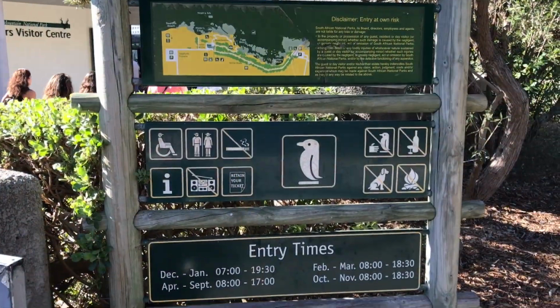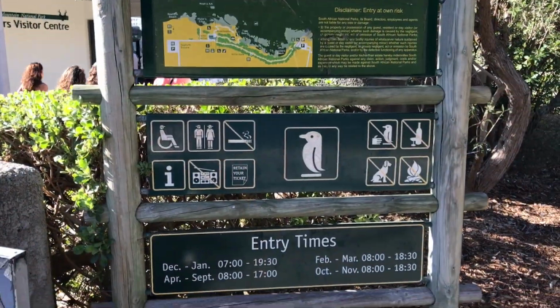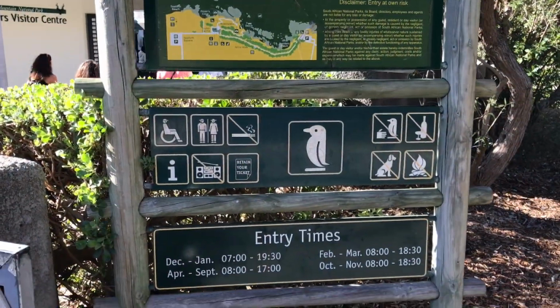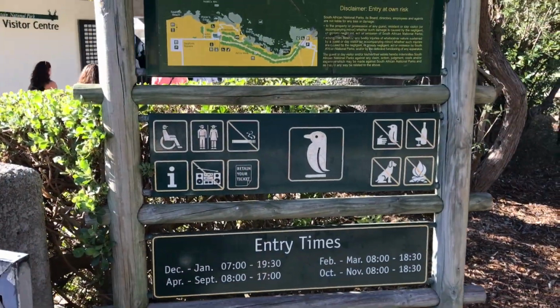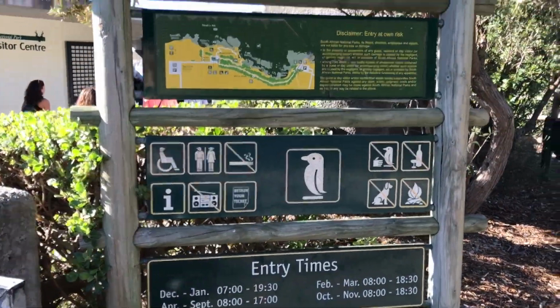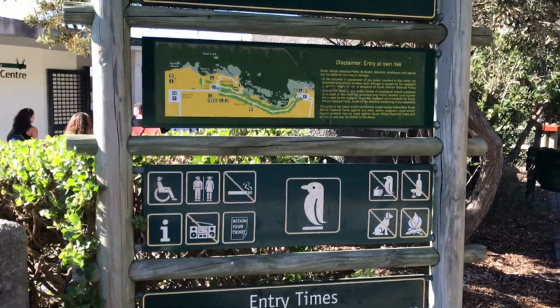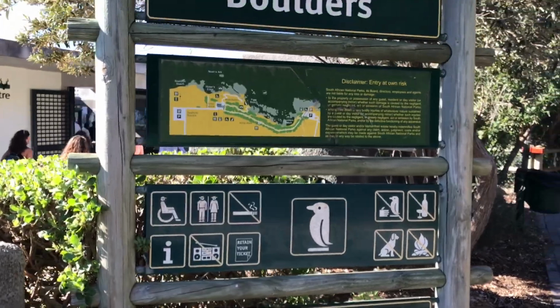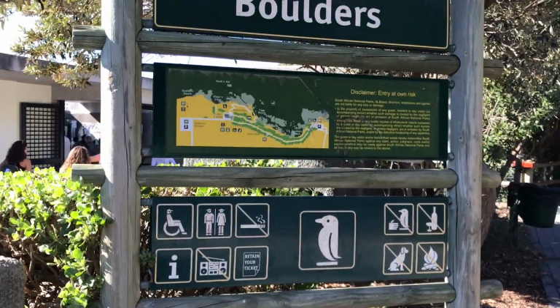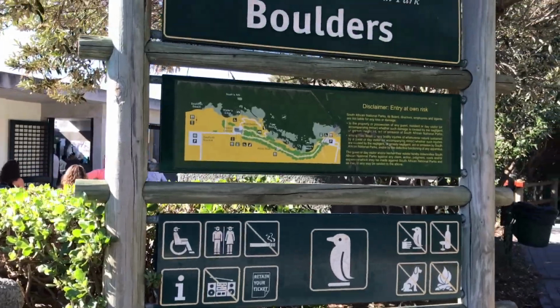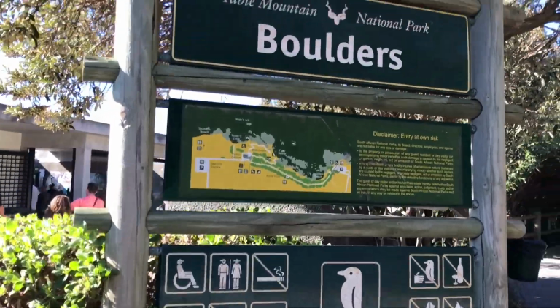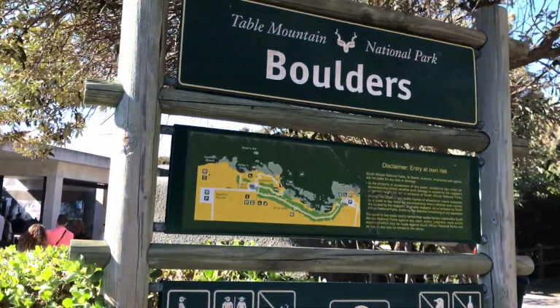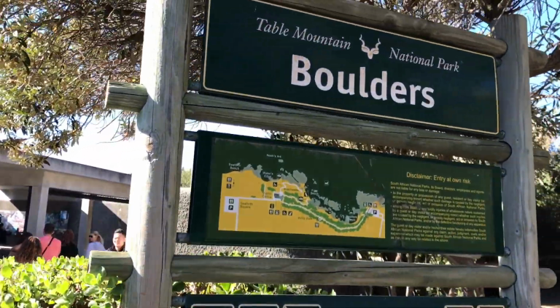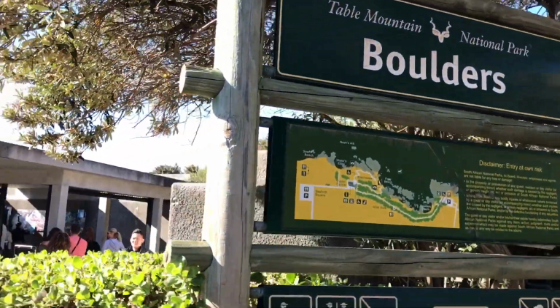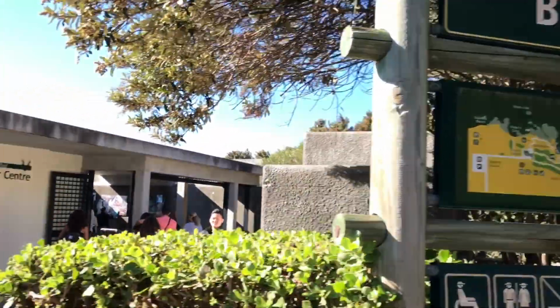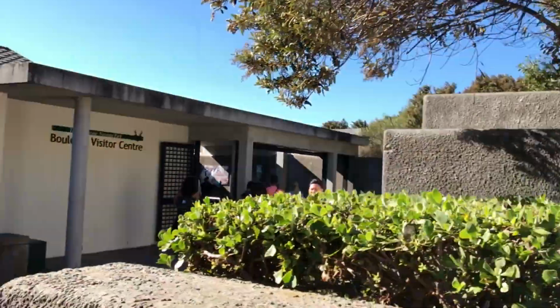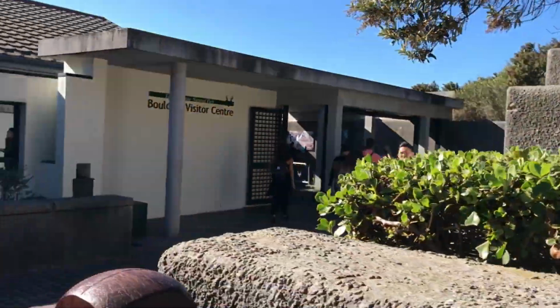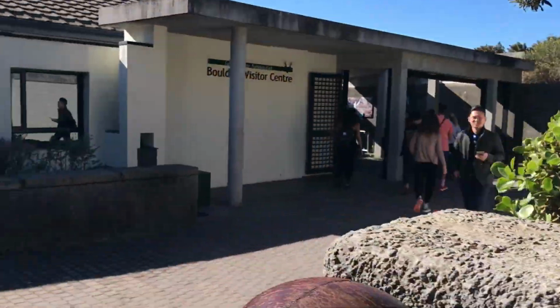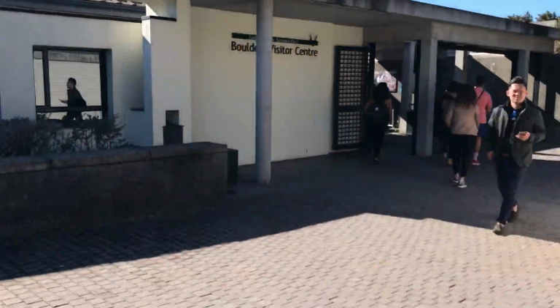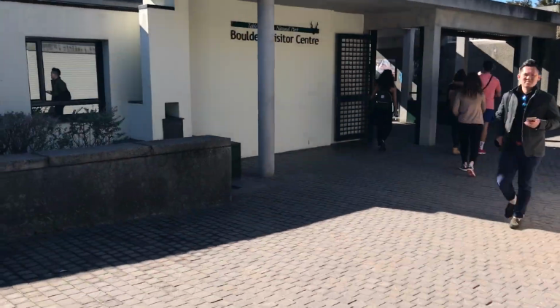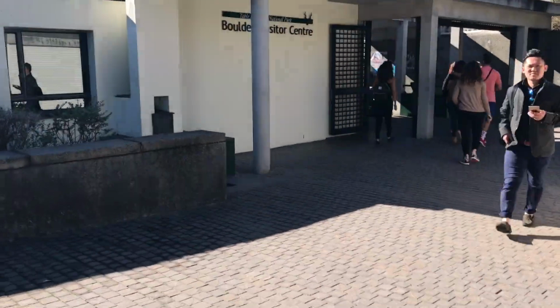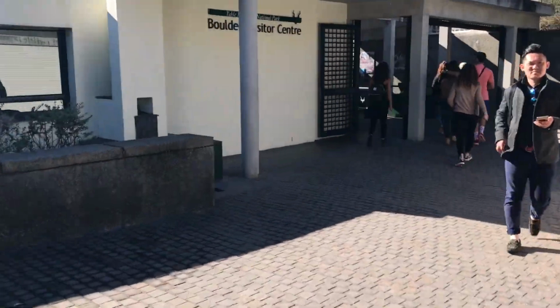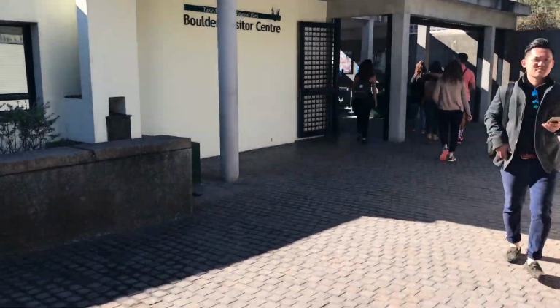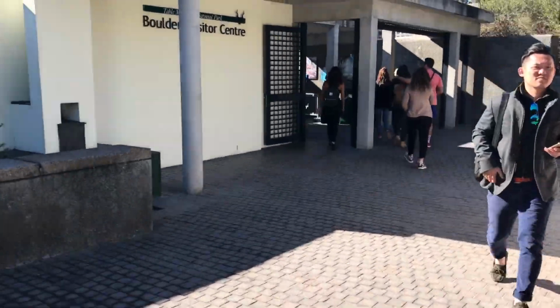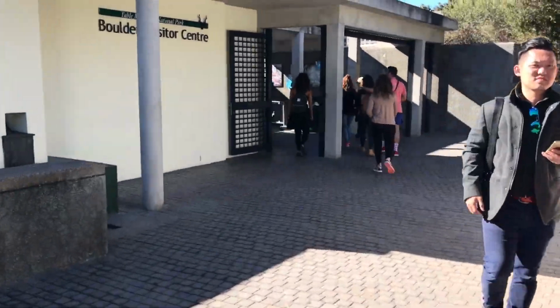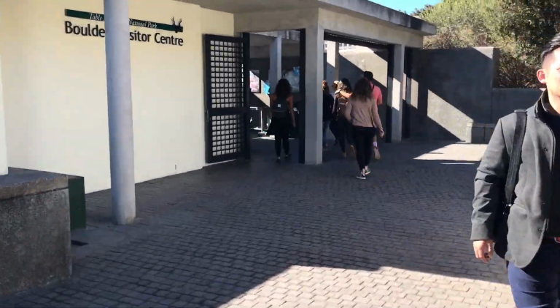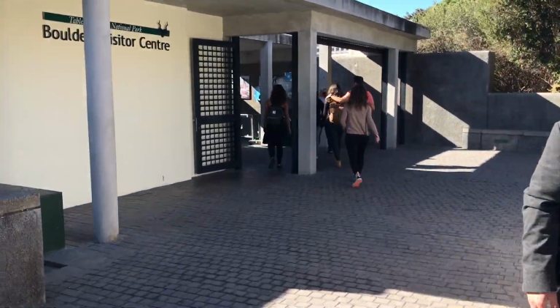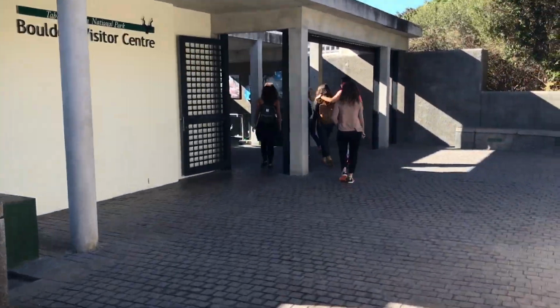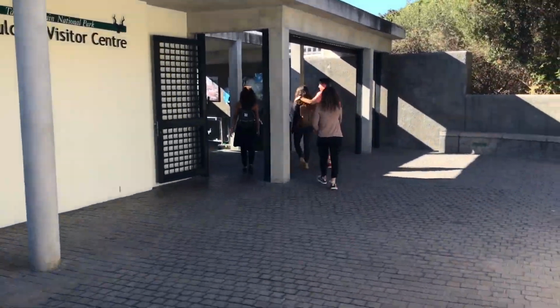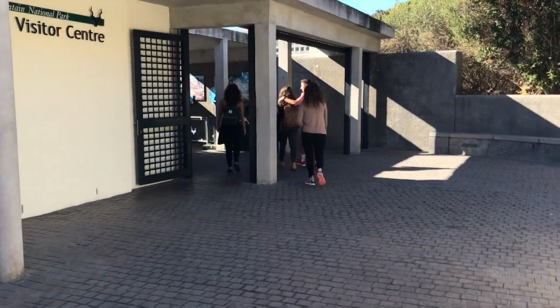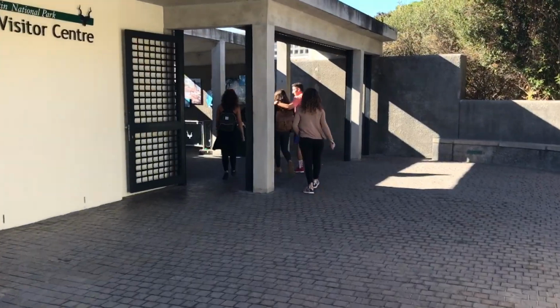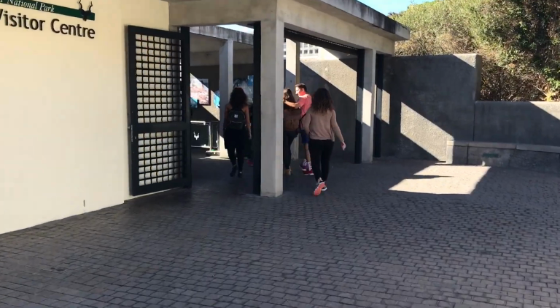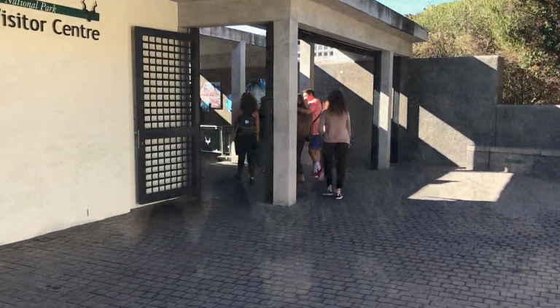And we came to see penguins. Let's go, so excited! Everybody is already there, so we're just gonna get tickets and enter inside.